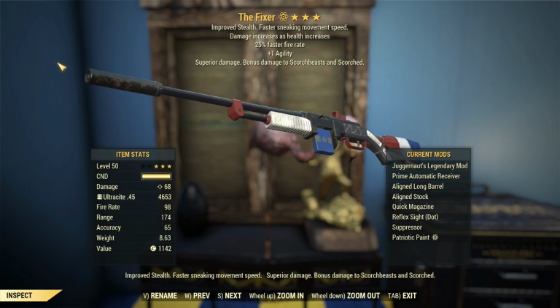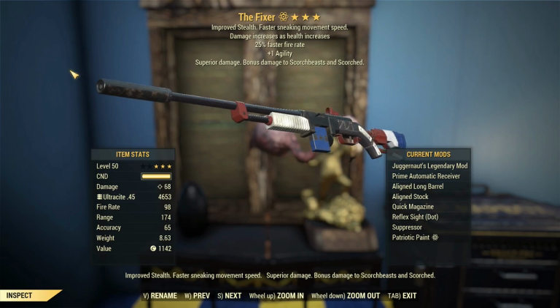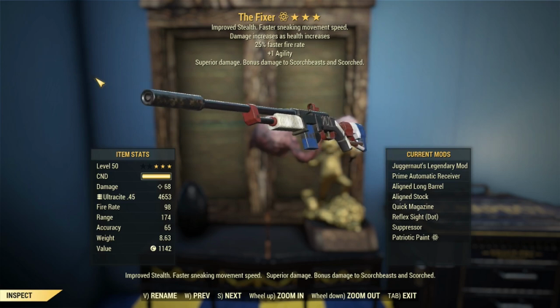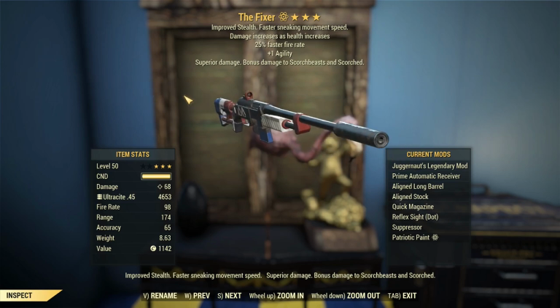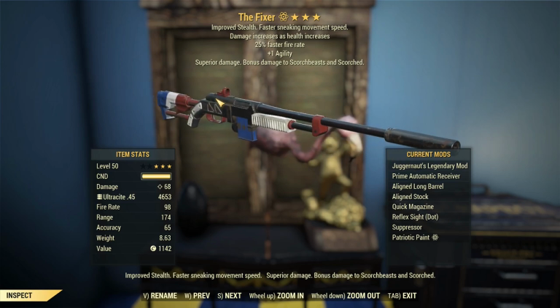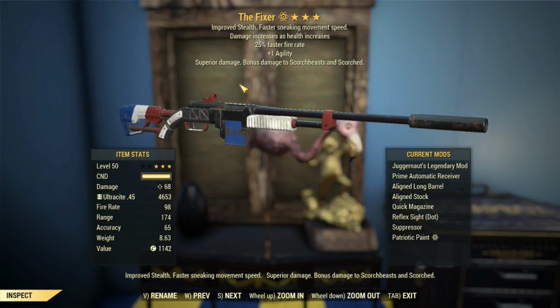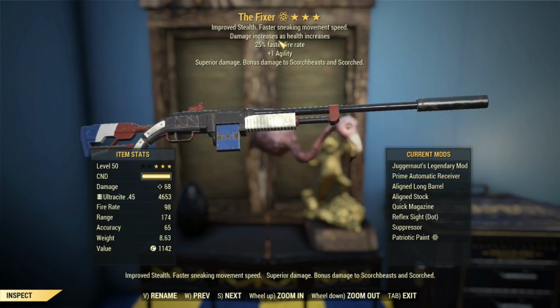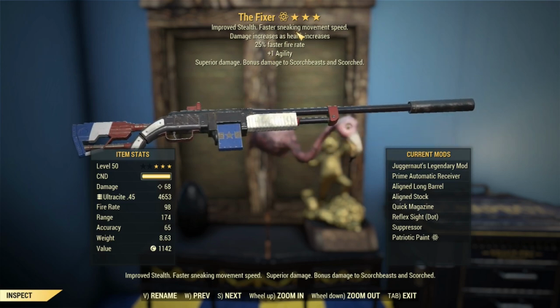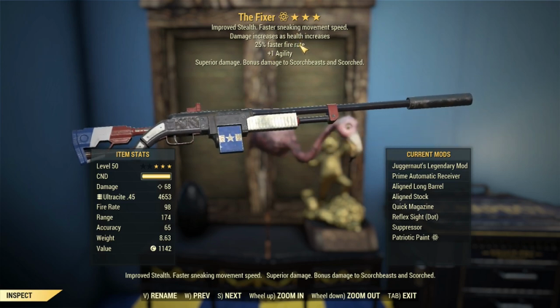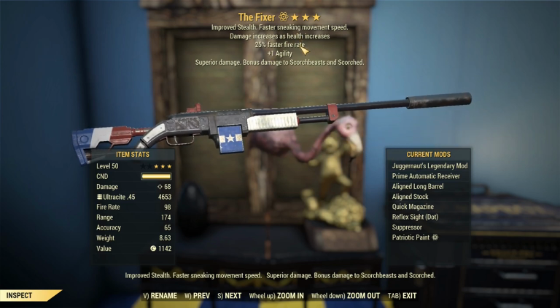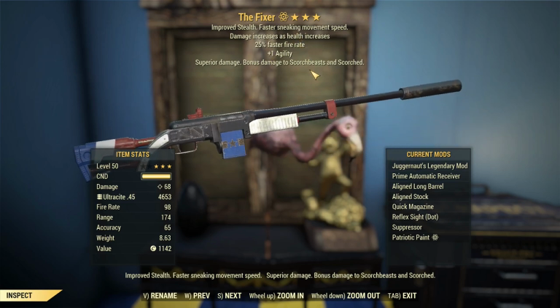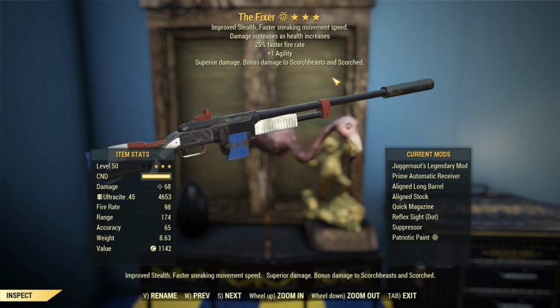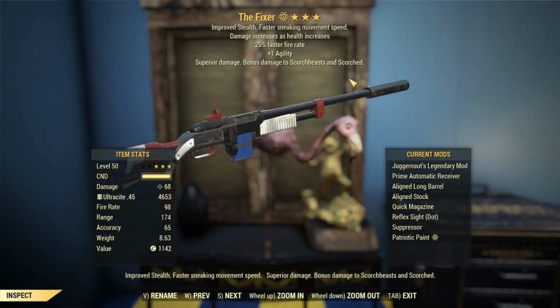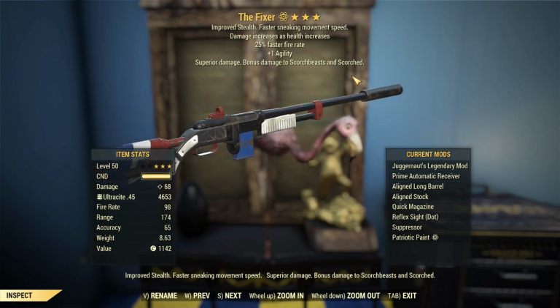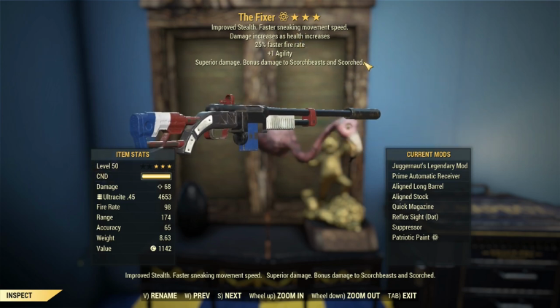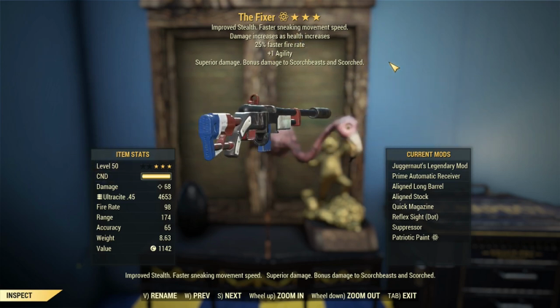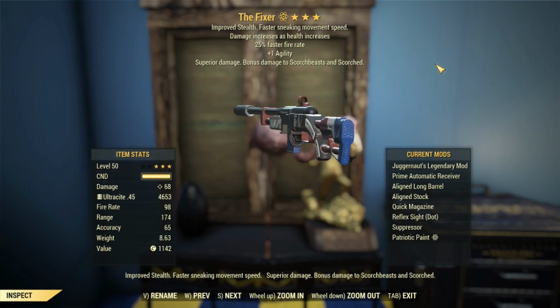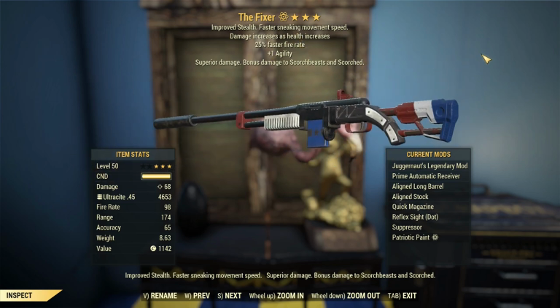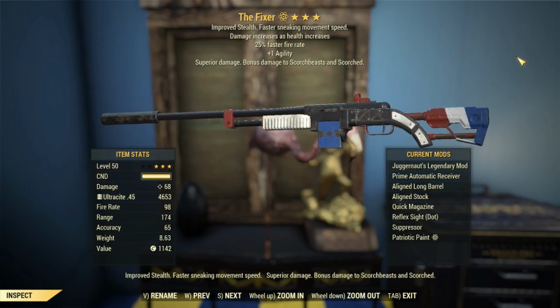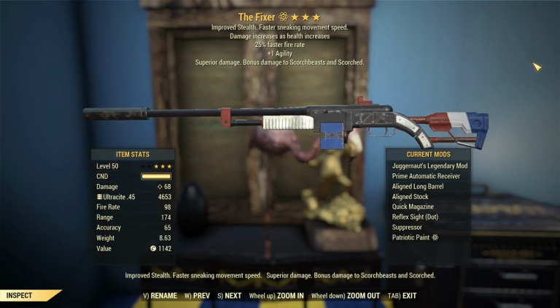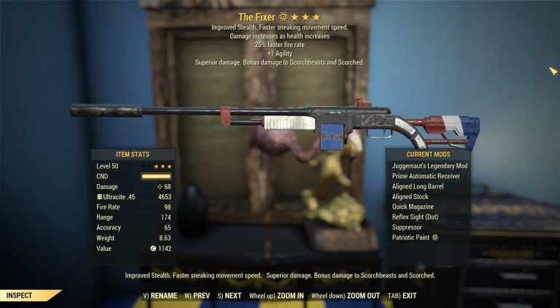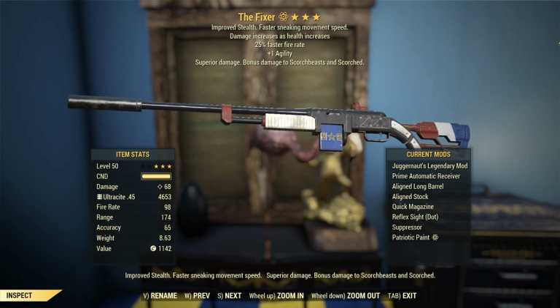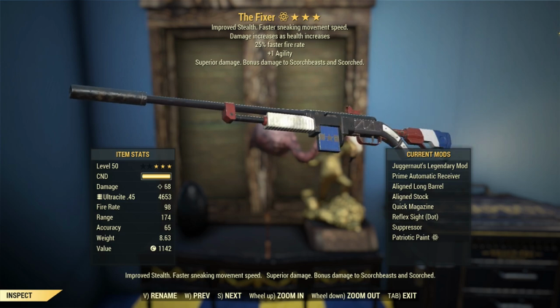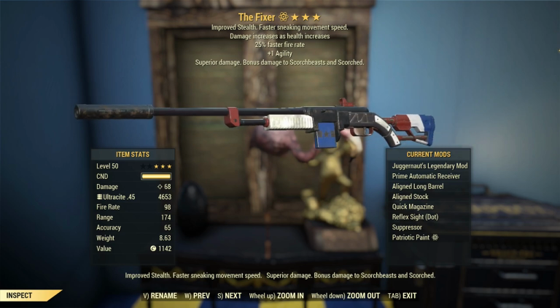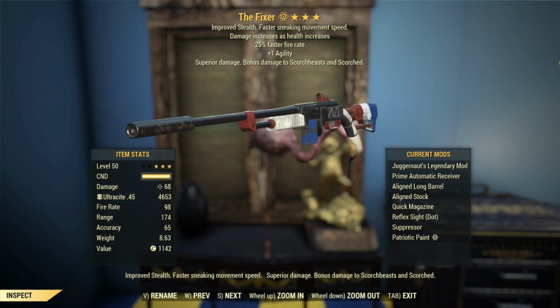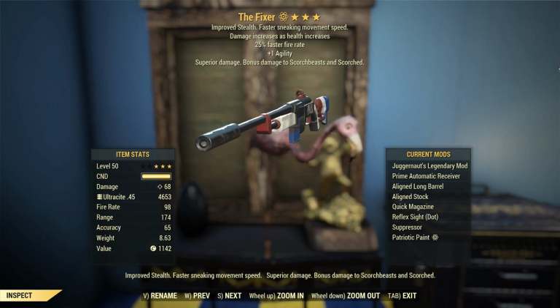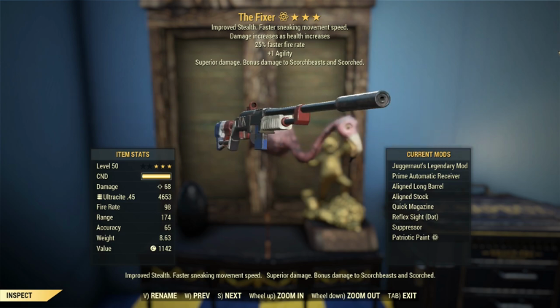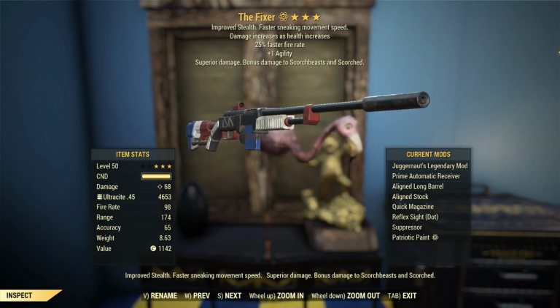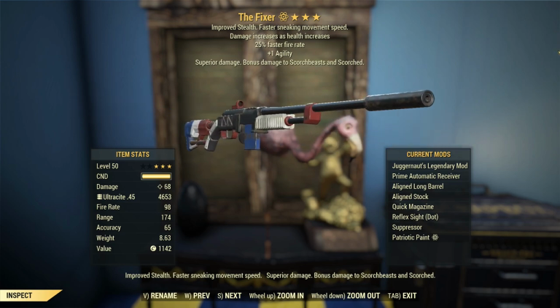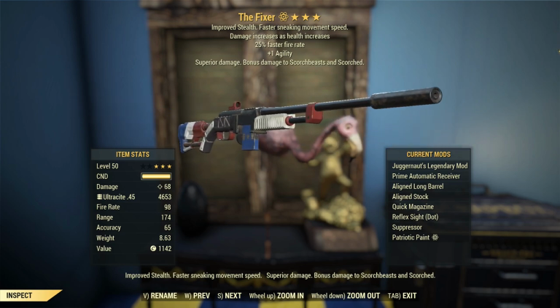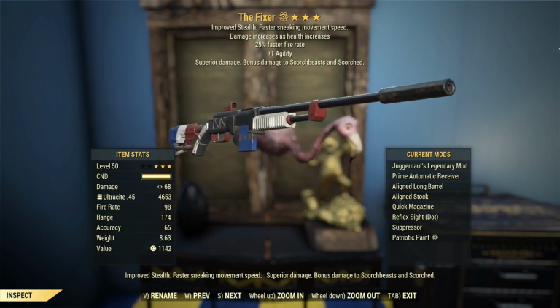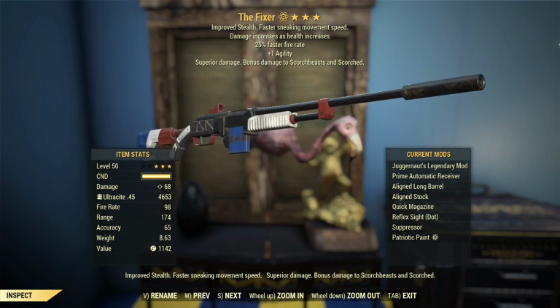G'day, this is Captain Noob, and this is a Juggernaut's The Fixer with 25% Fire Sephirite, 1 Agility, and 1 Broken English.